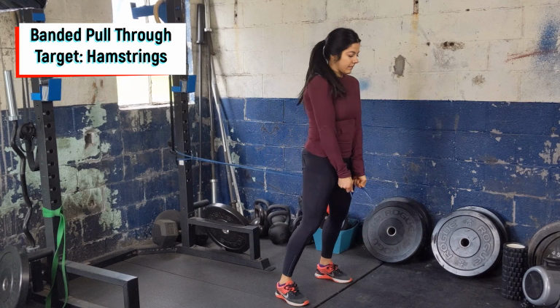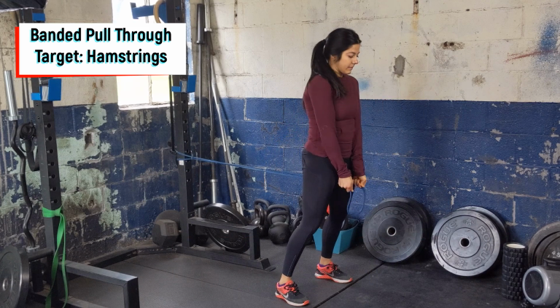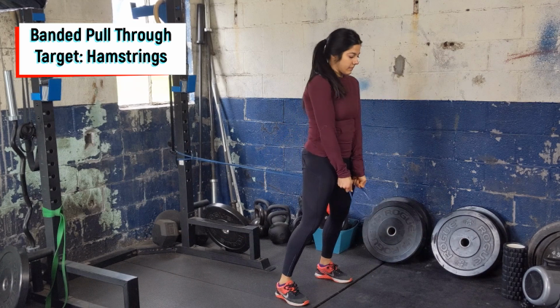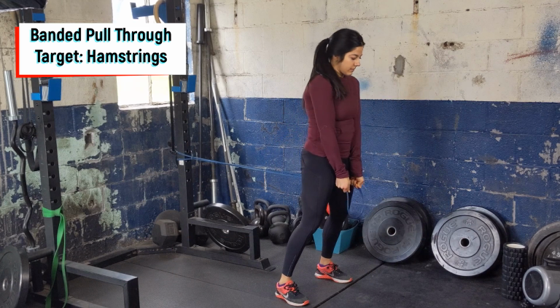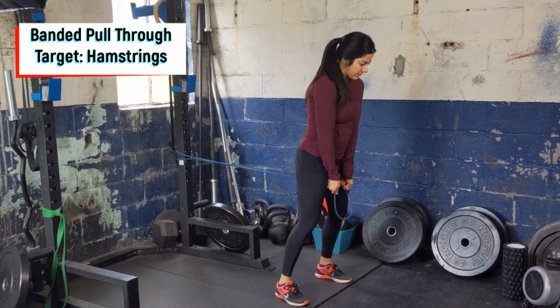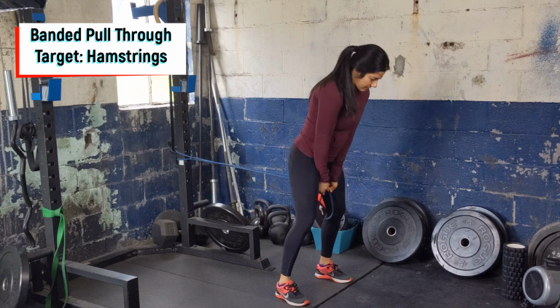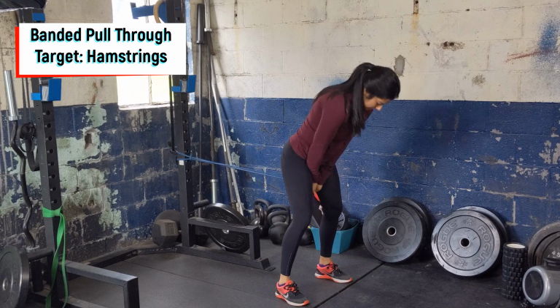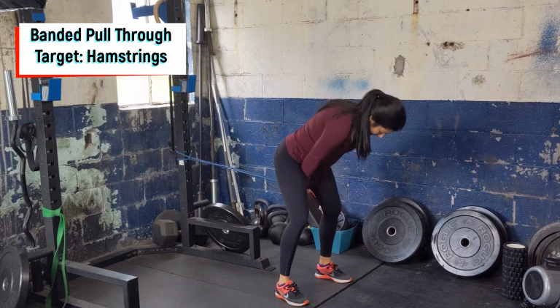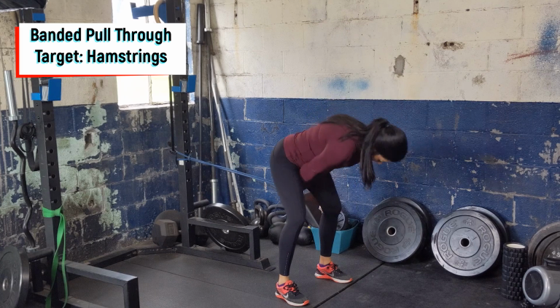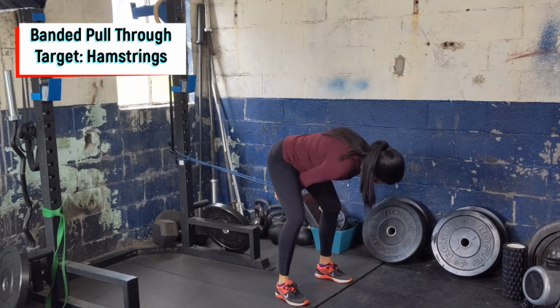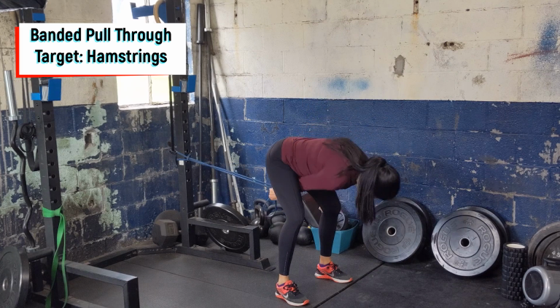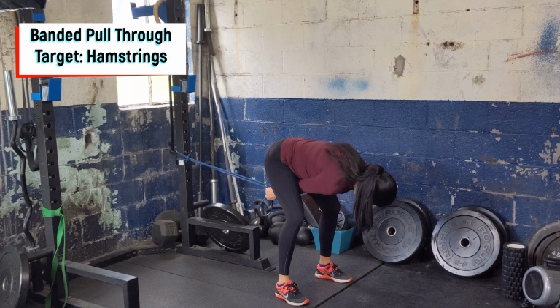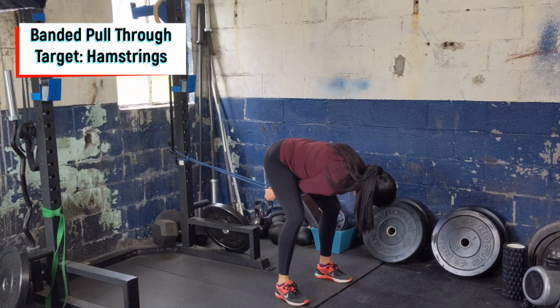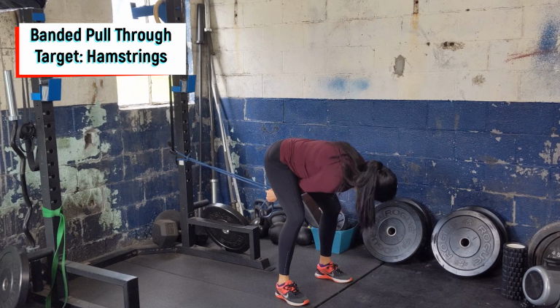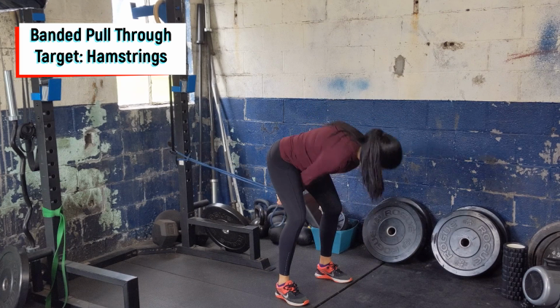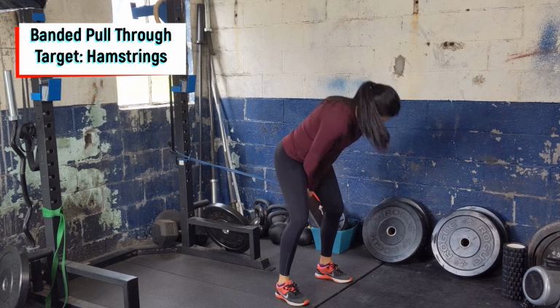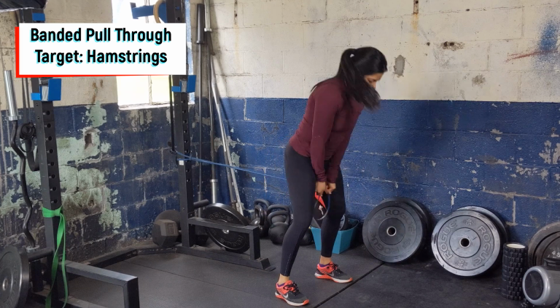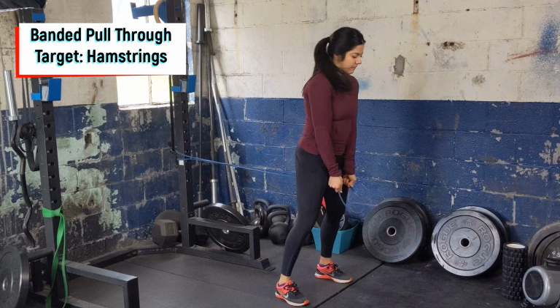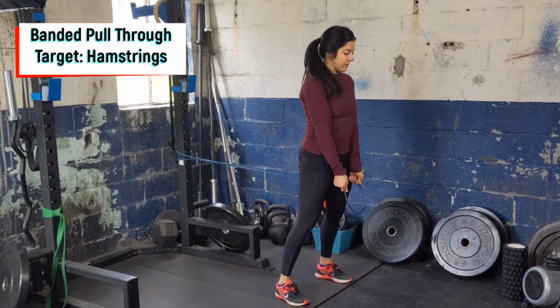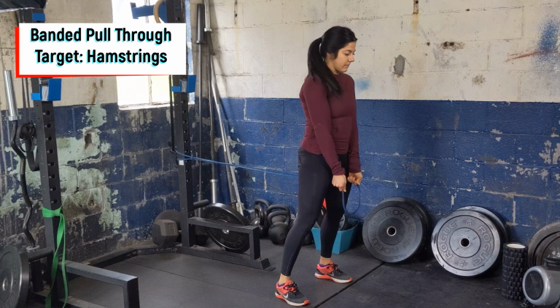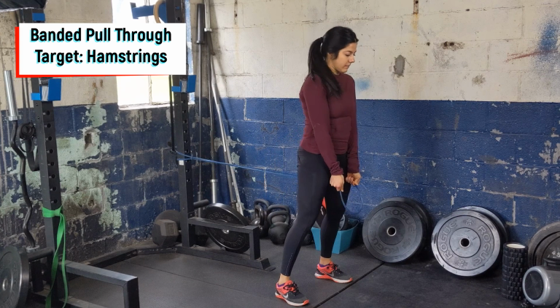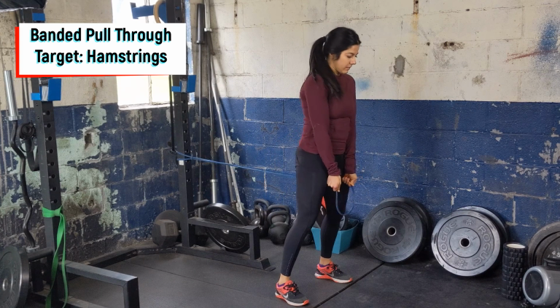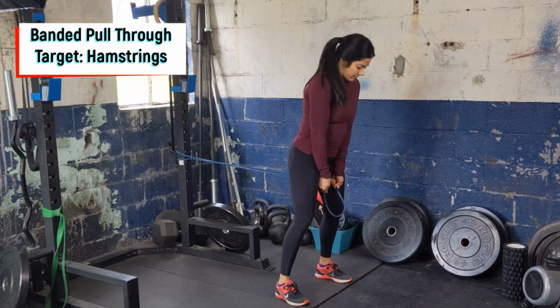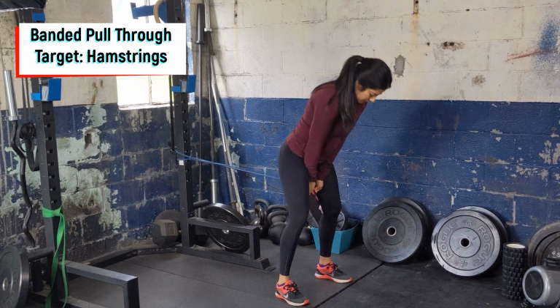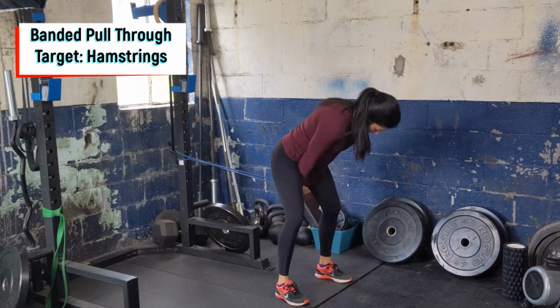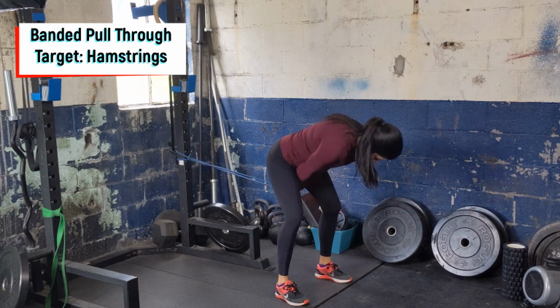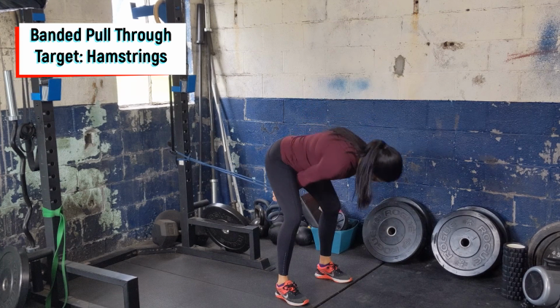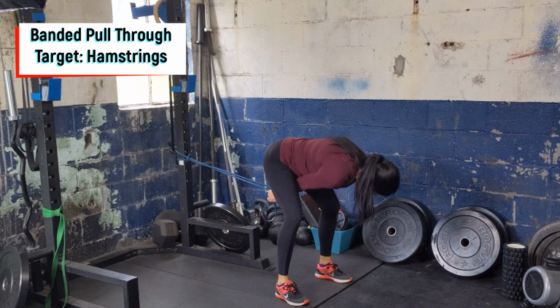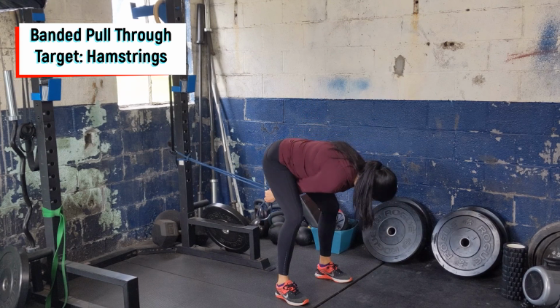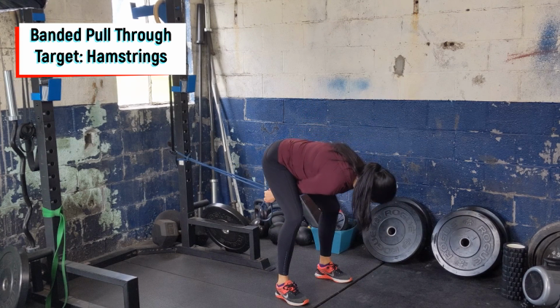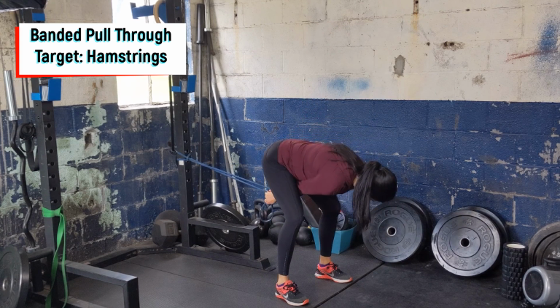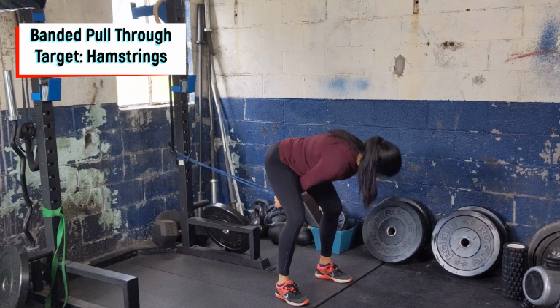Hinge the hips back, keeping the core tight, then push the hips forward, squeezing the glutes, and you should feel this primarily in the hamstrings.